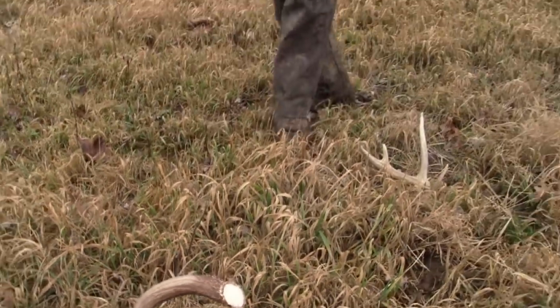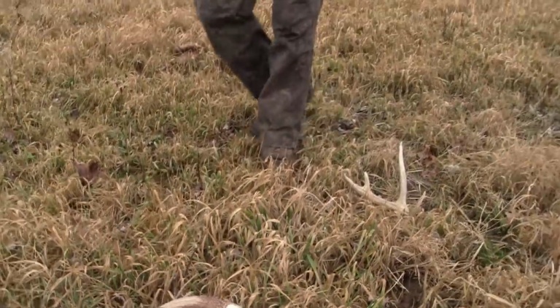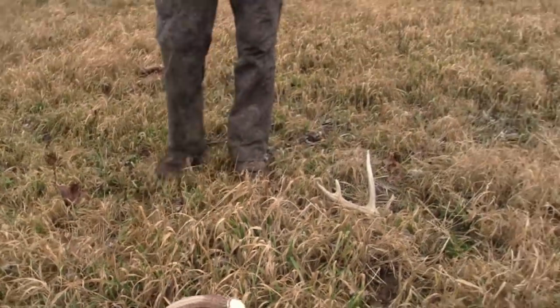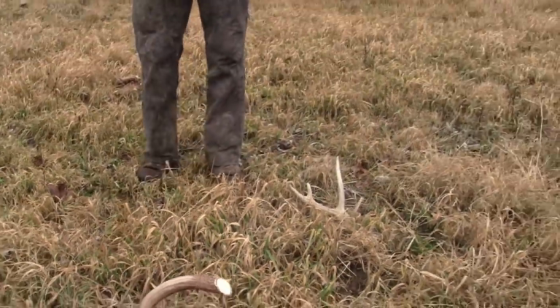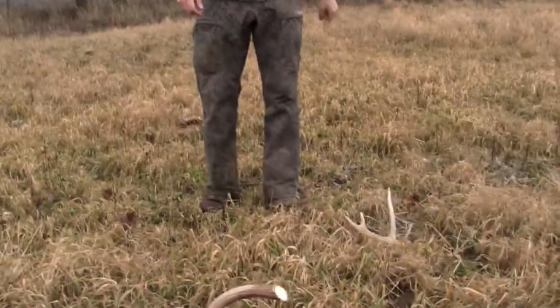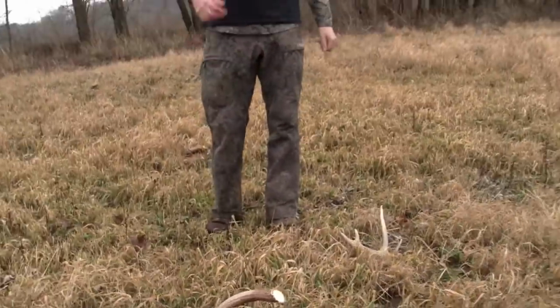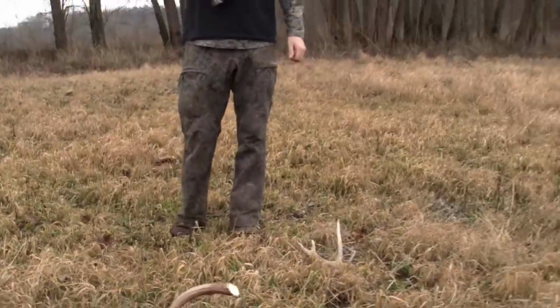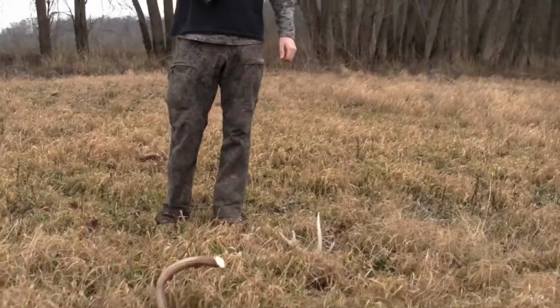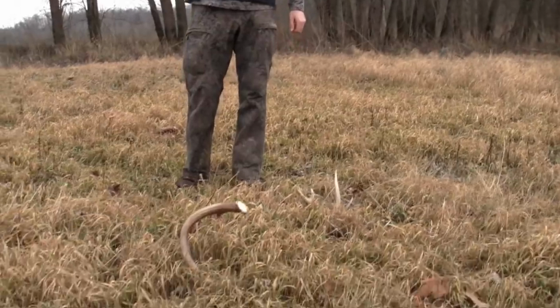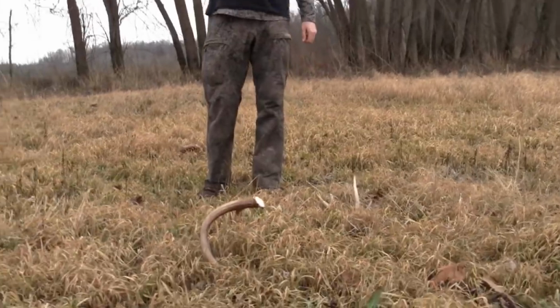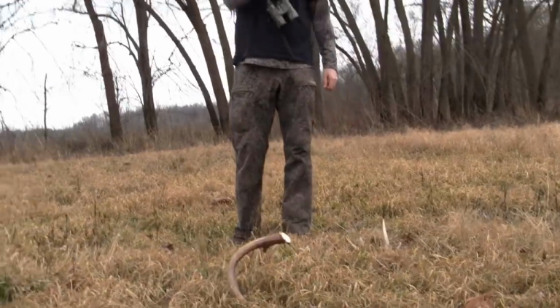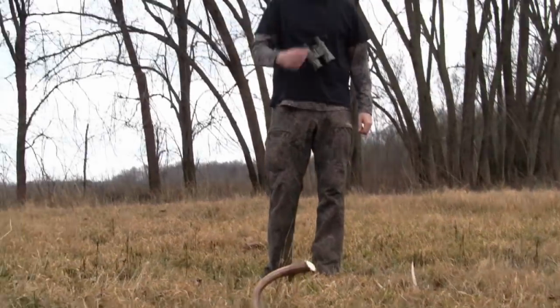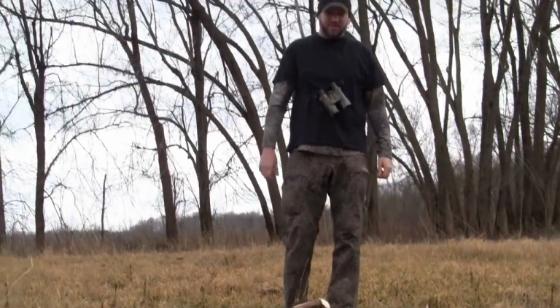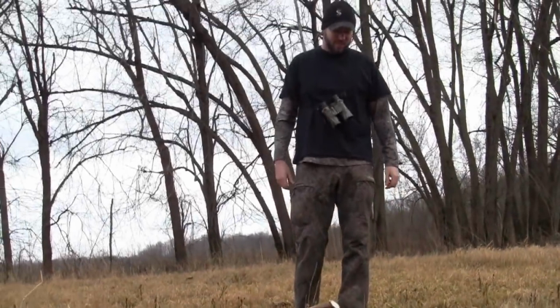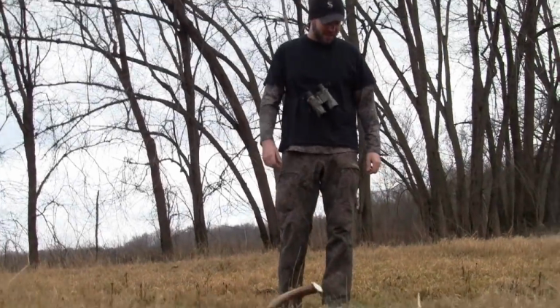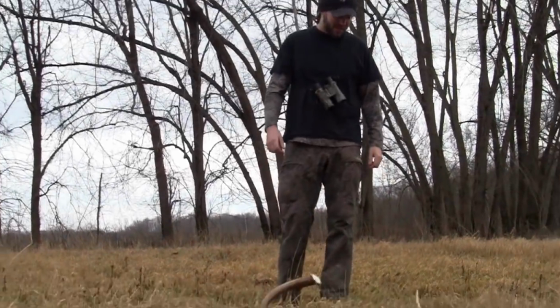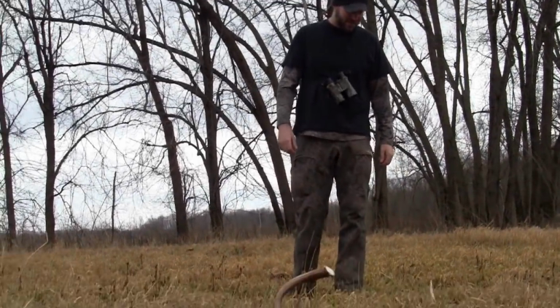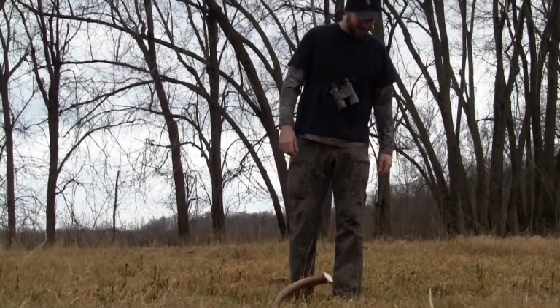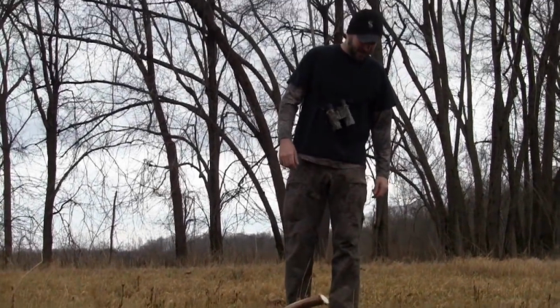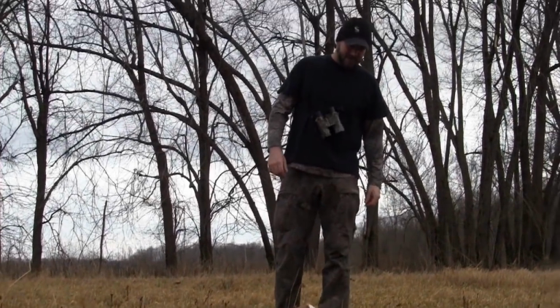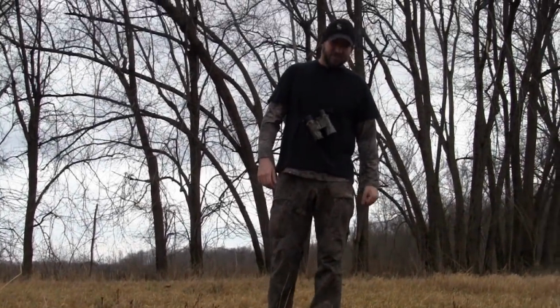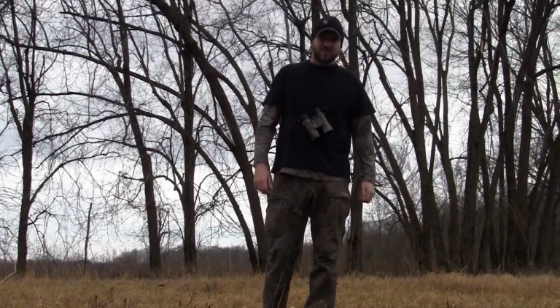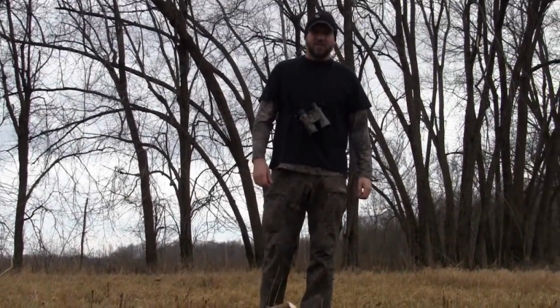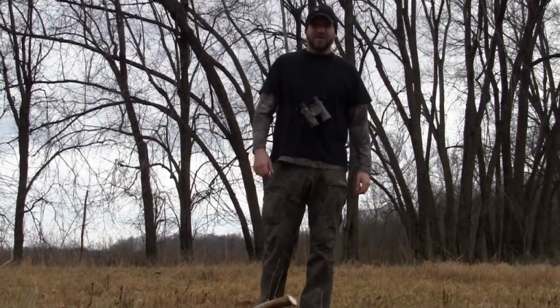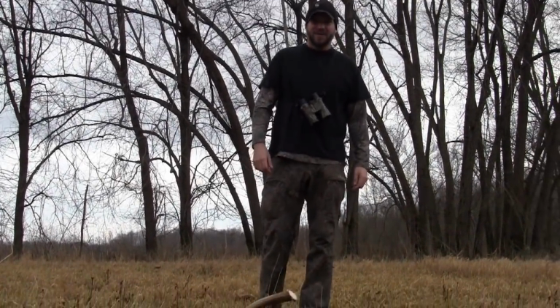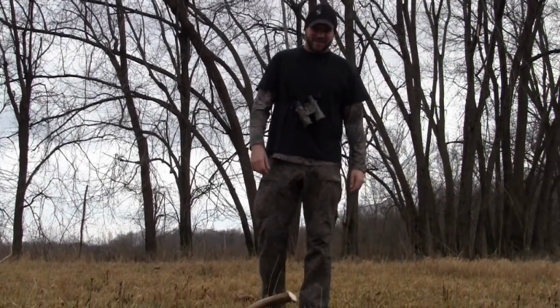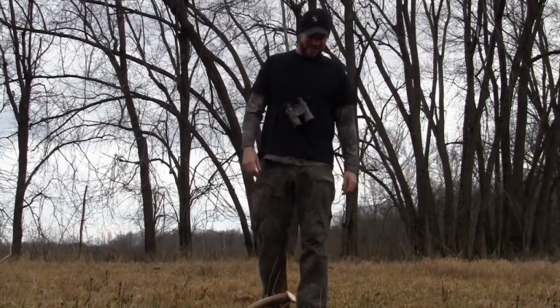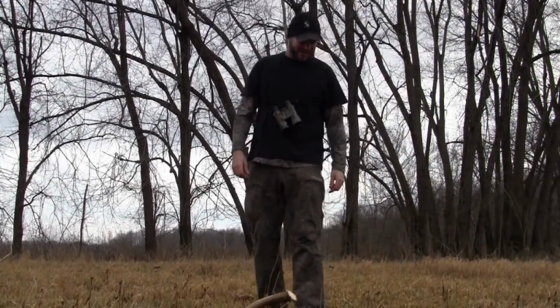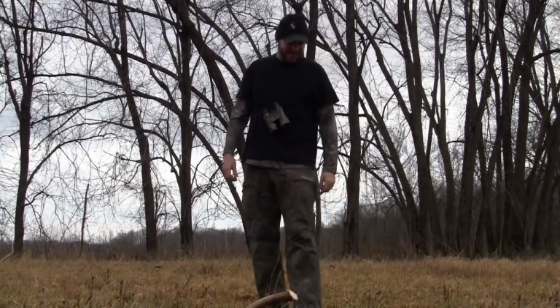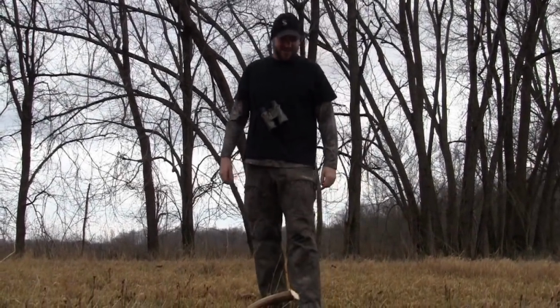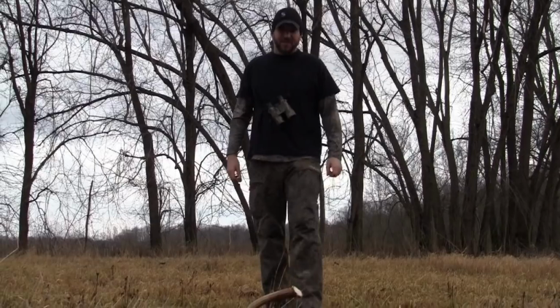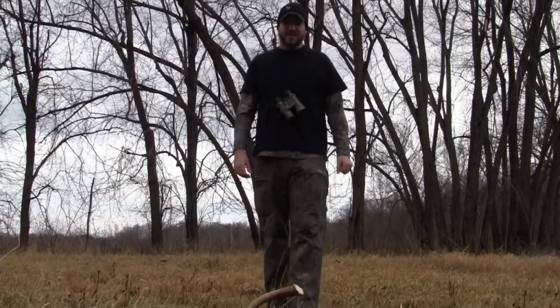Time to start walking a lot, checking things out, finding them, picking them up. This is what it's all about right here. What do you think?